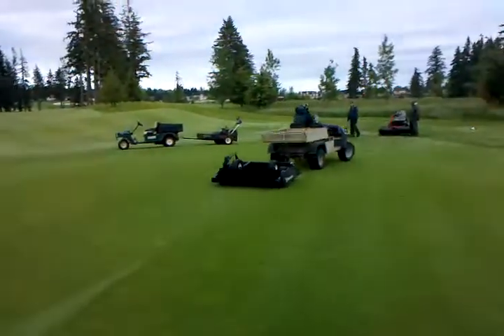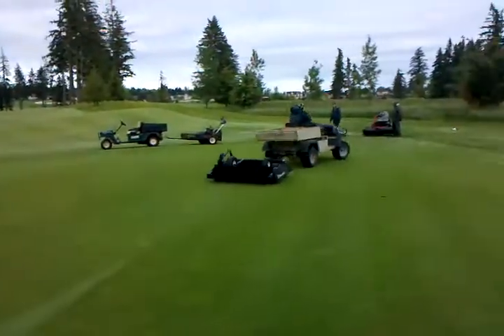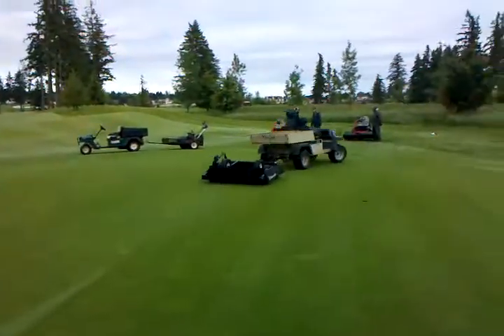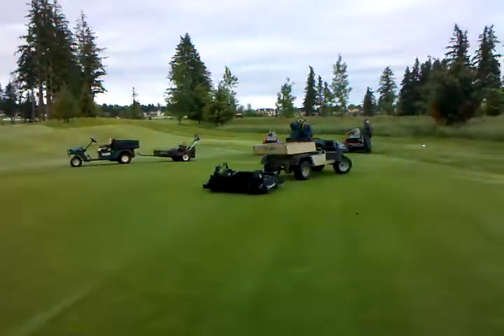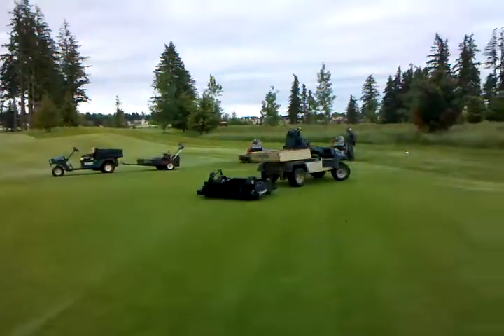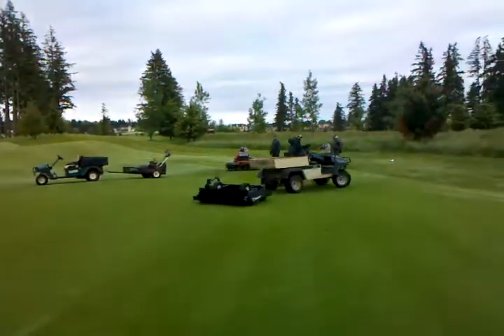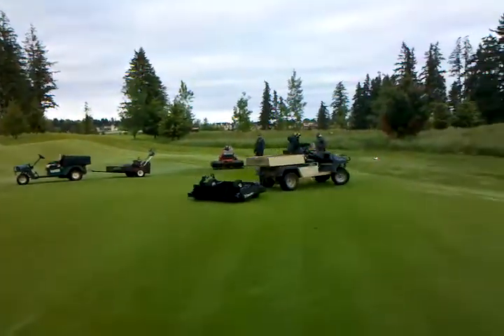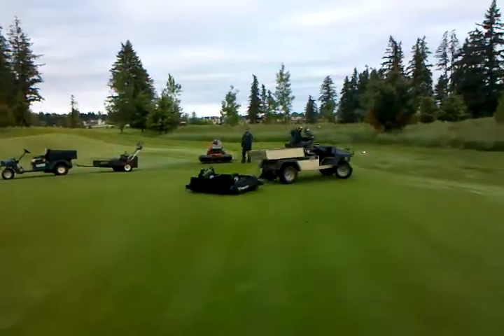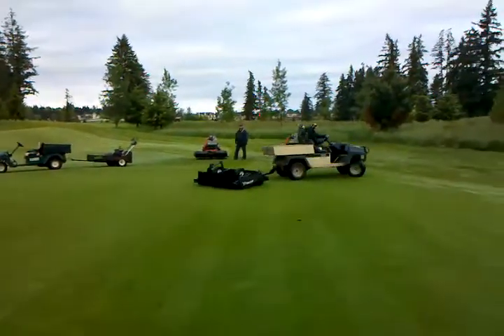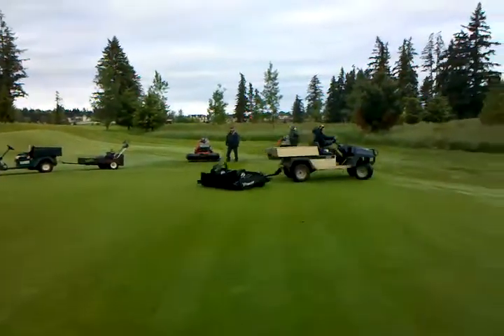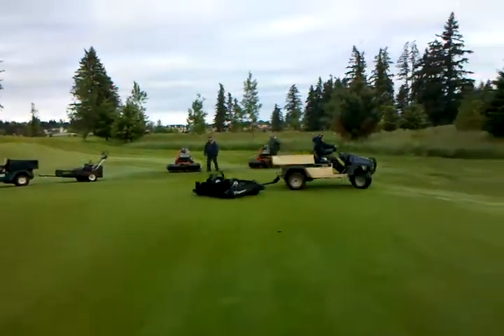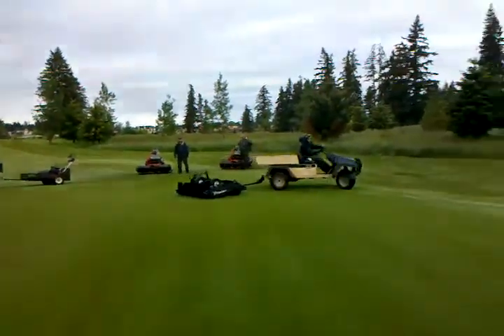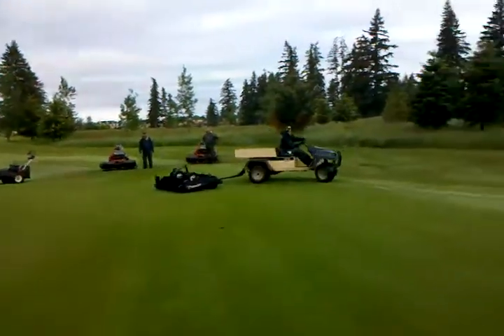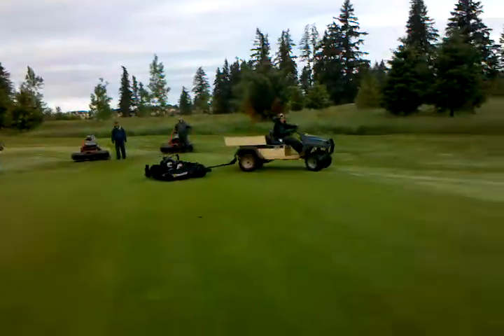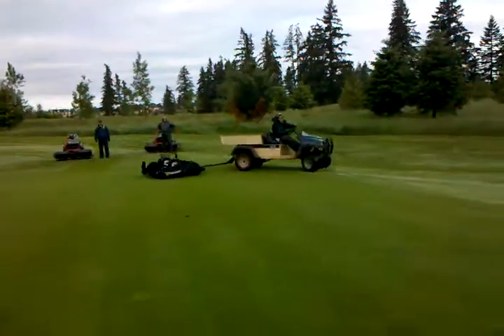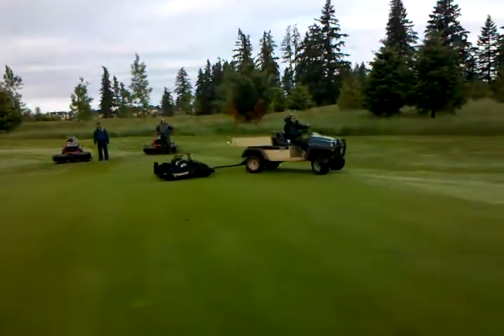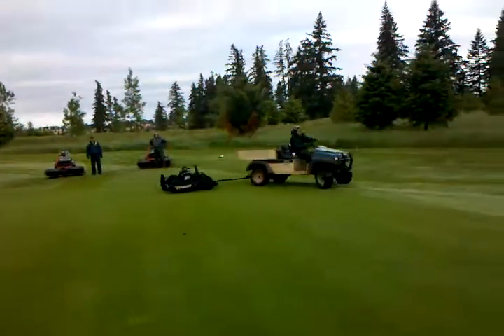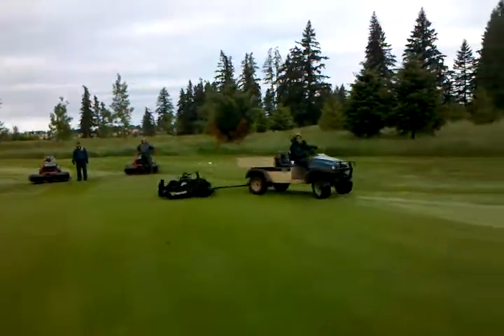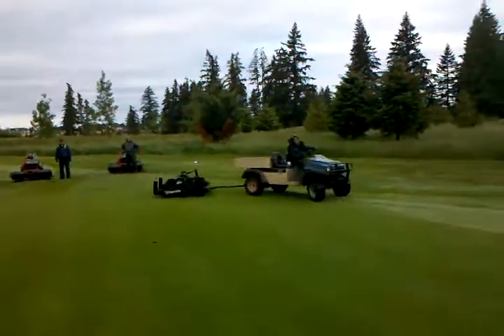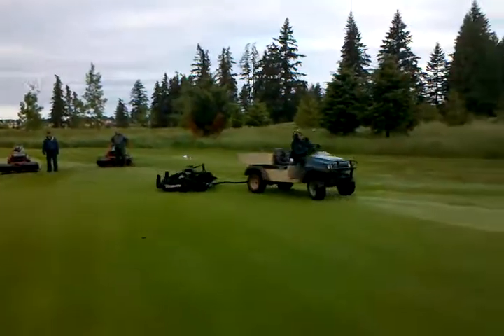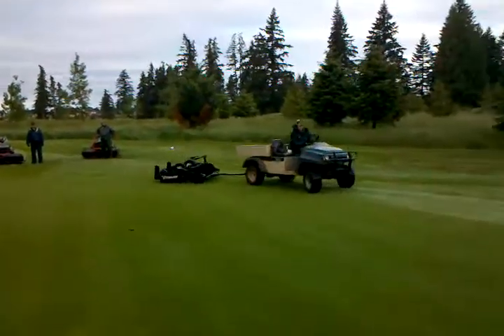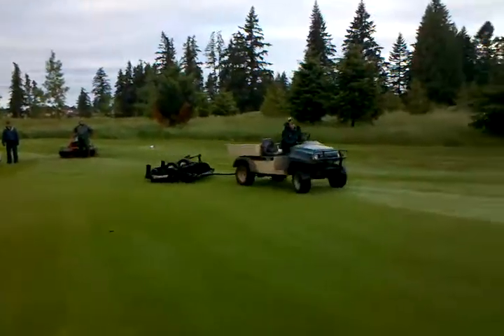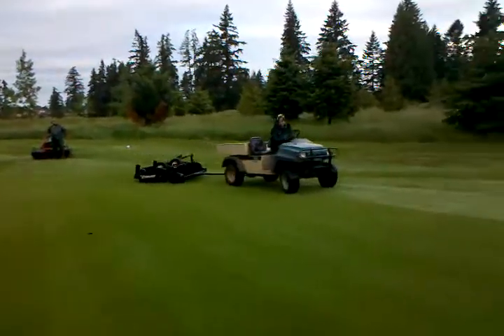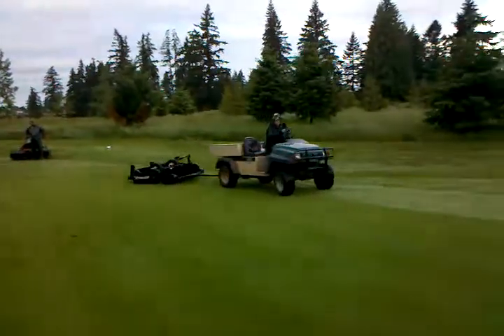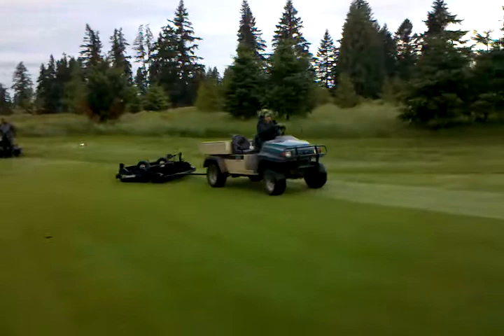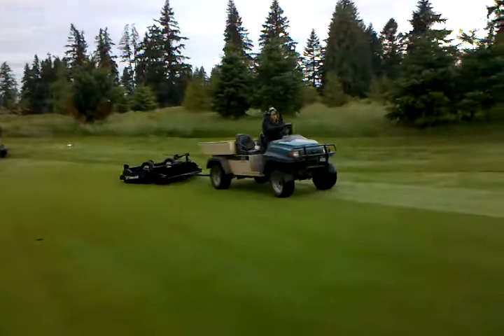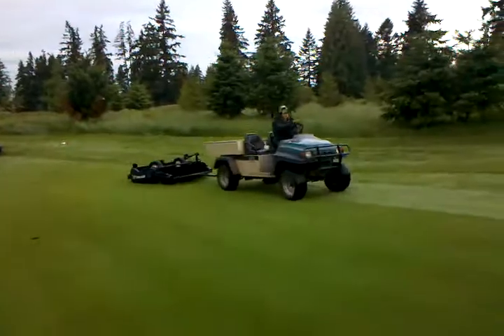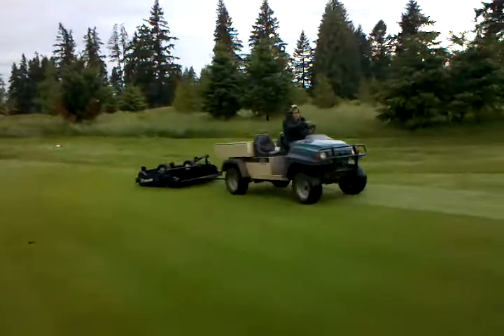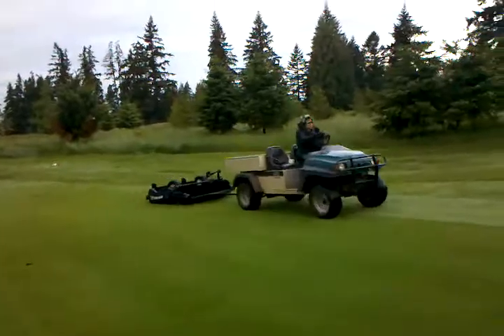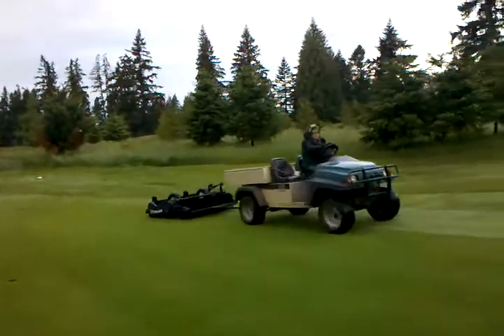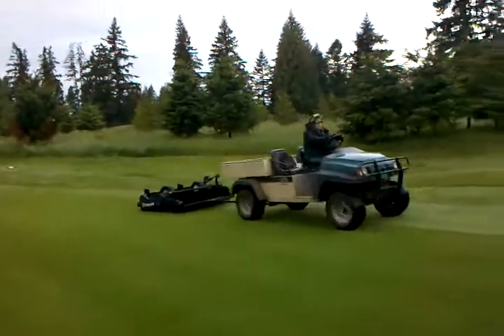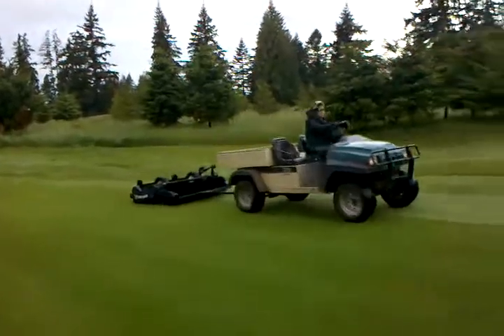Today we are top dressing after we mow, and then we lightly drag it in just to work it into the profile.